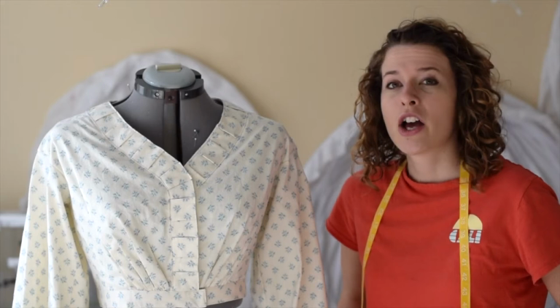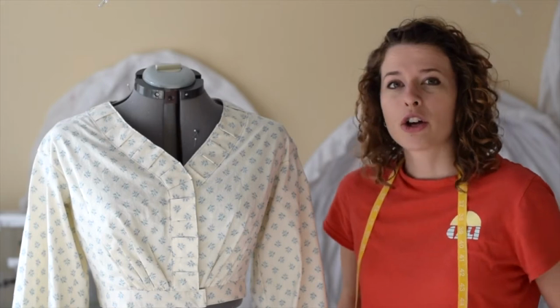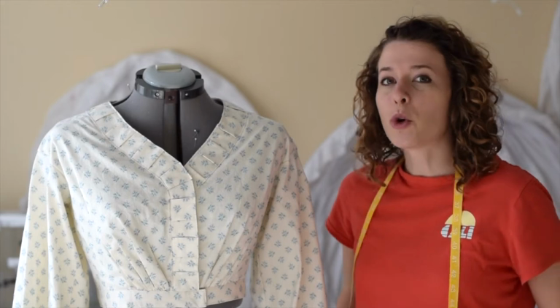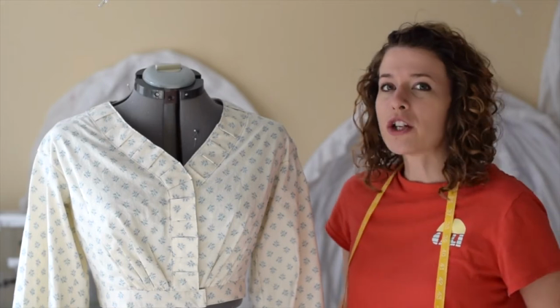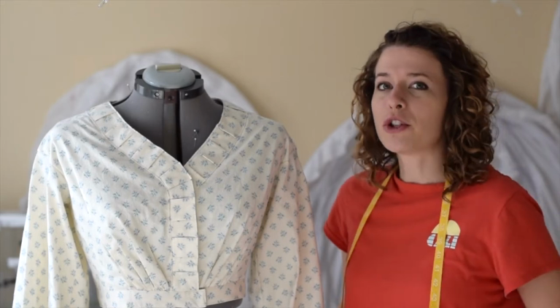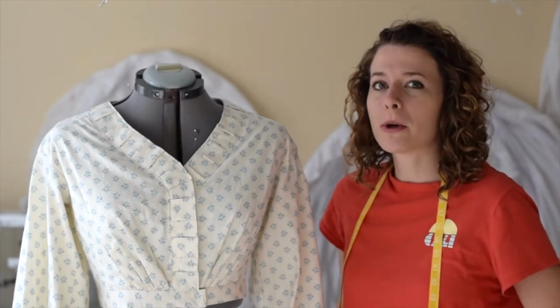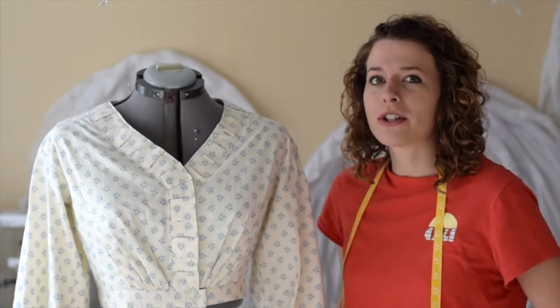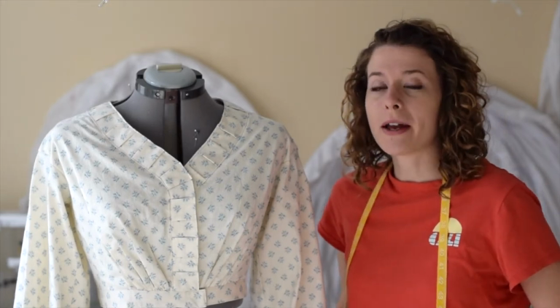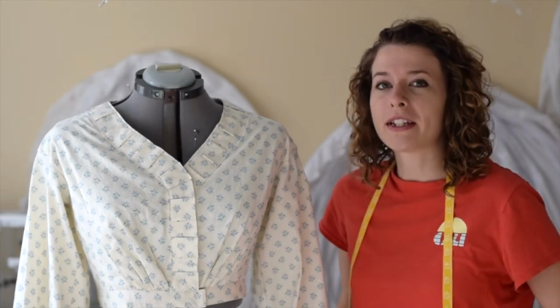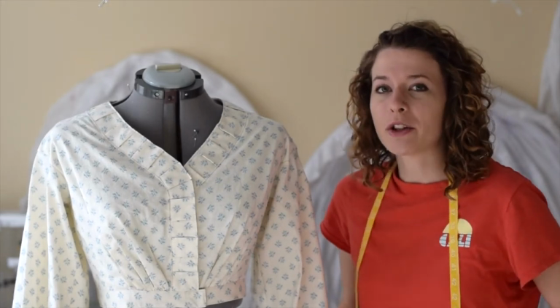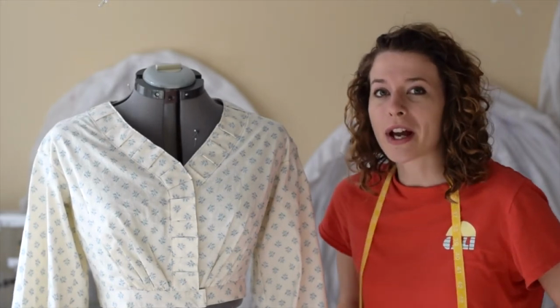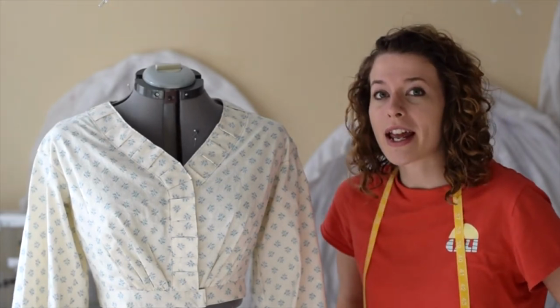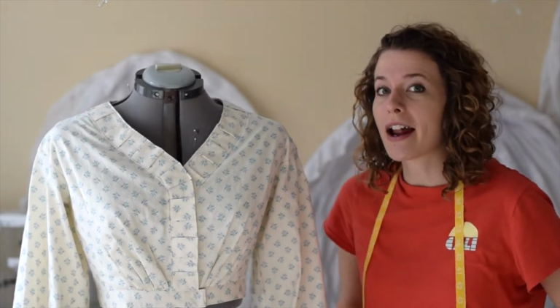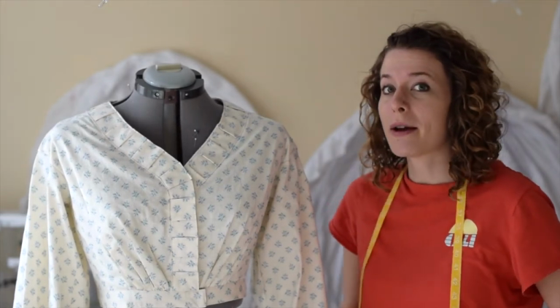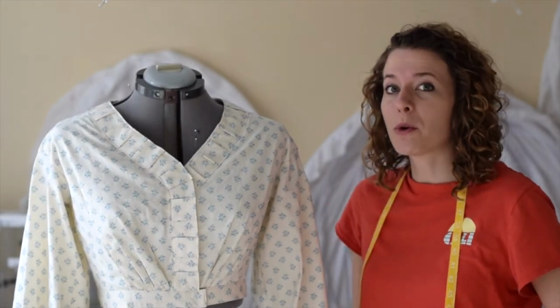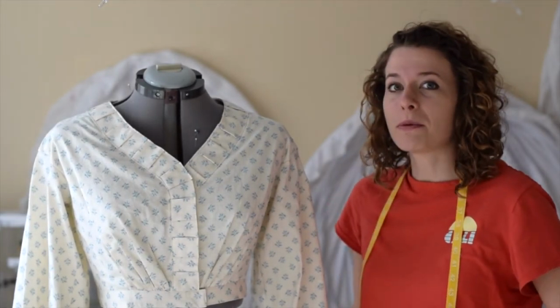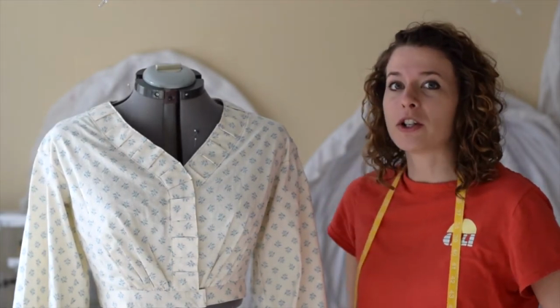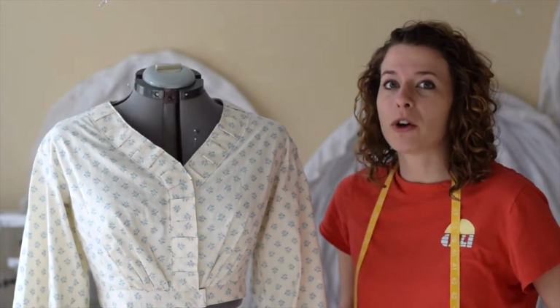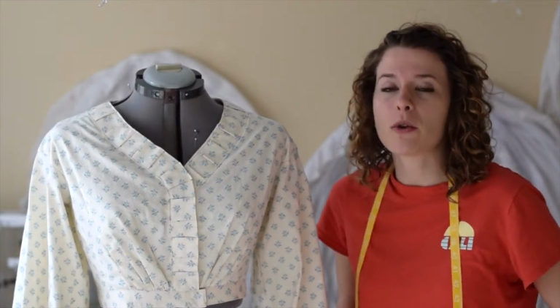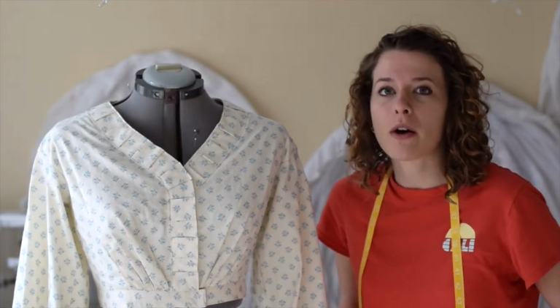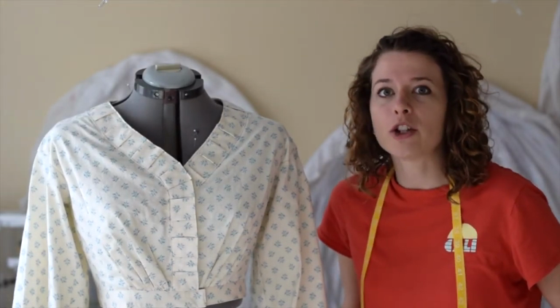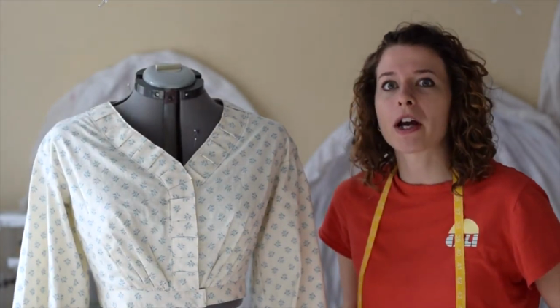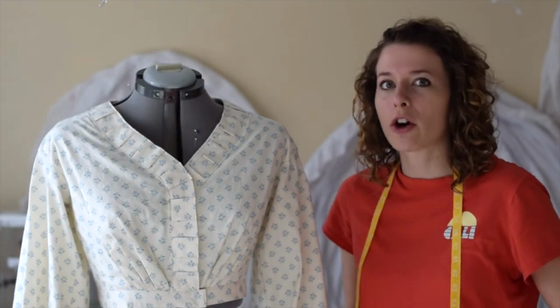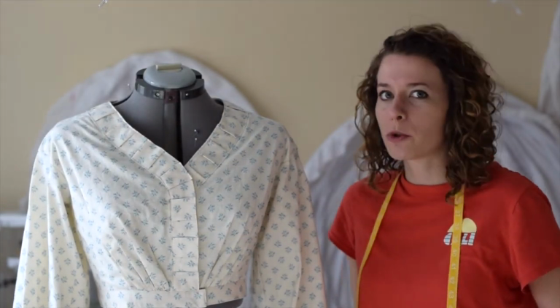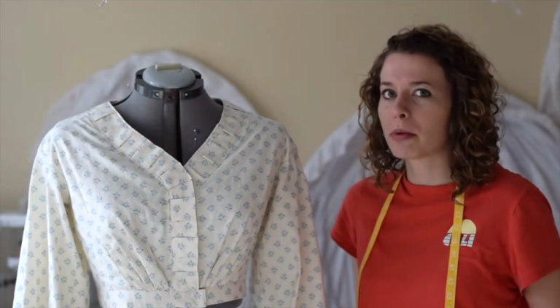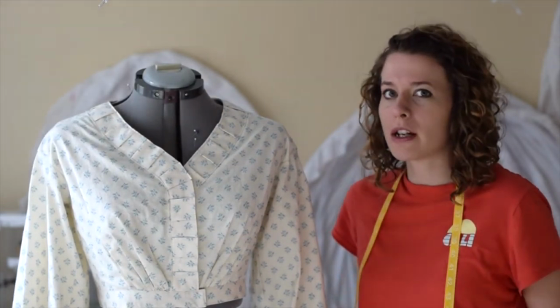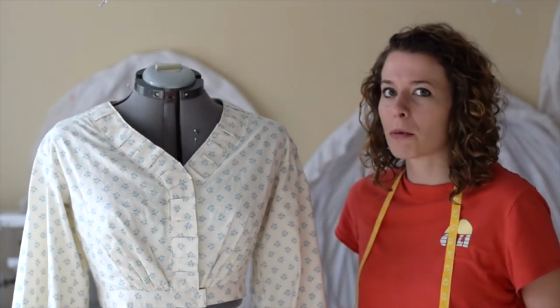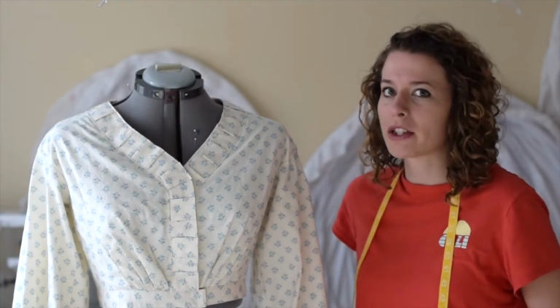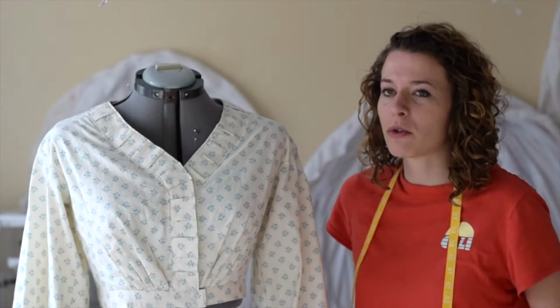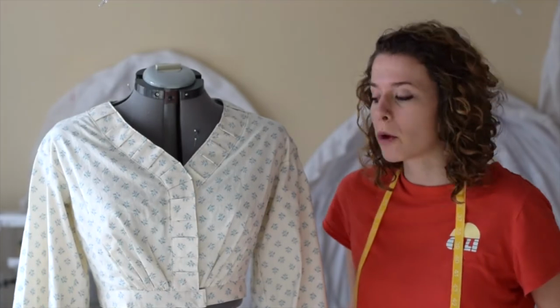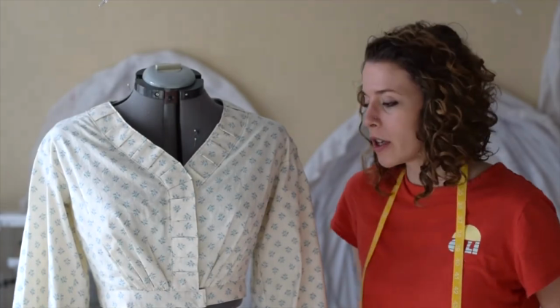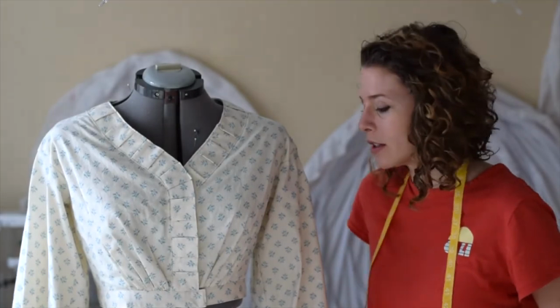Good morning, YouTubers. I'm The Tailorette, and I'm going to be showing you how I do my cartridge pleating for my Civil War dresses.